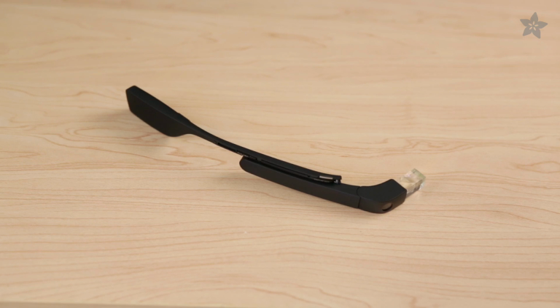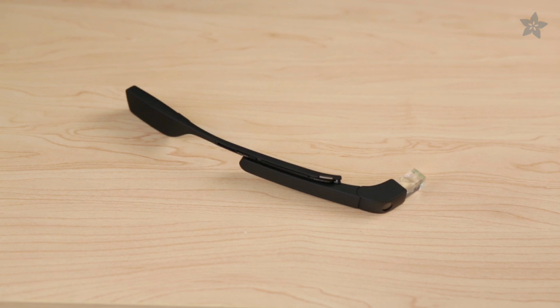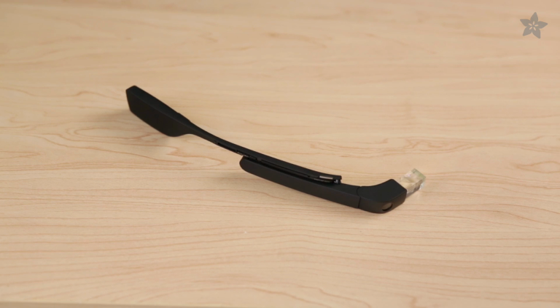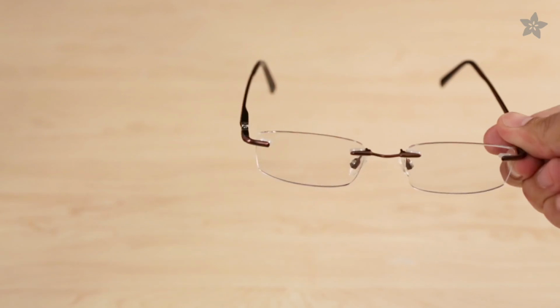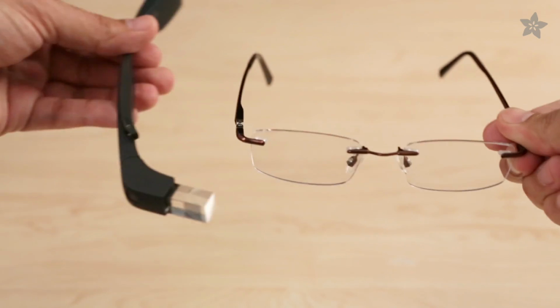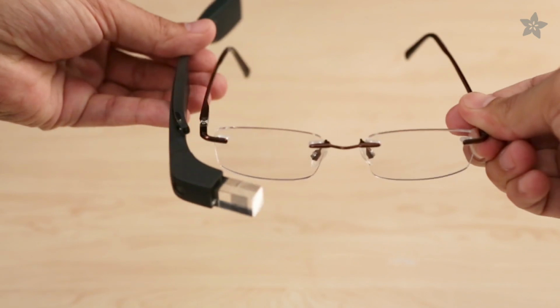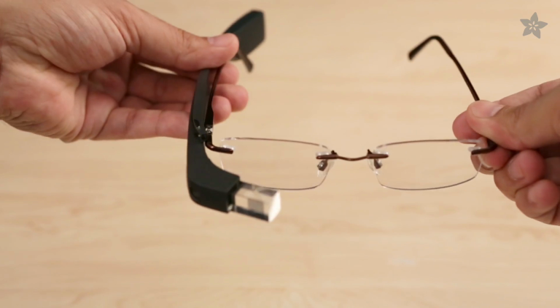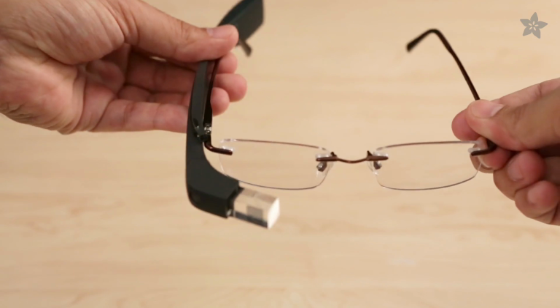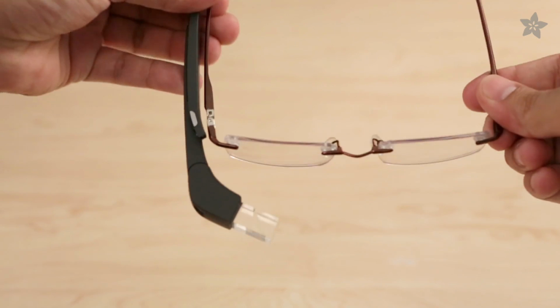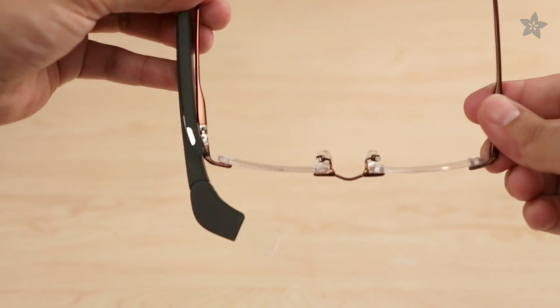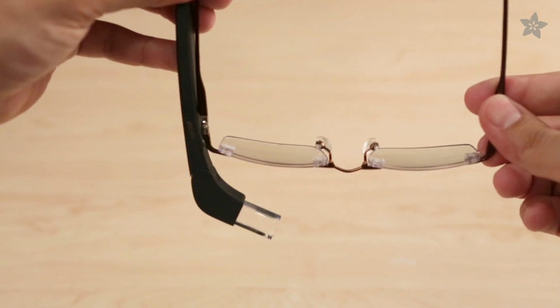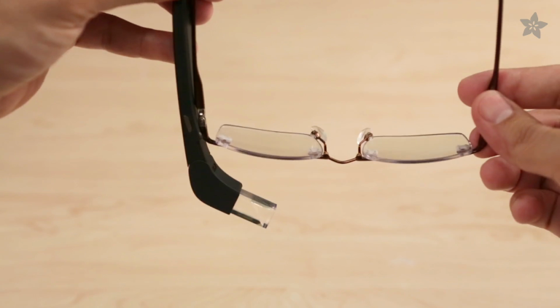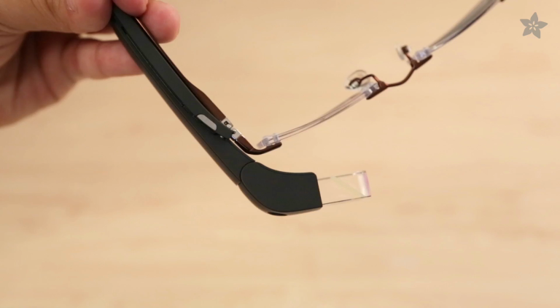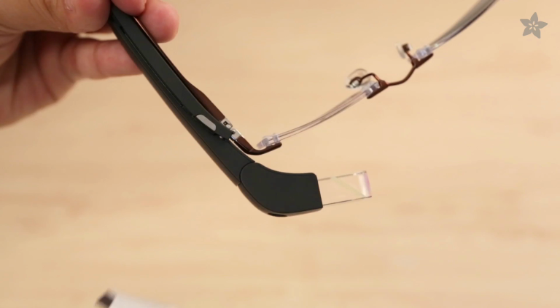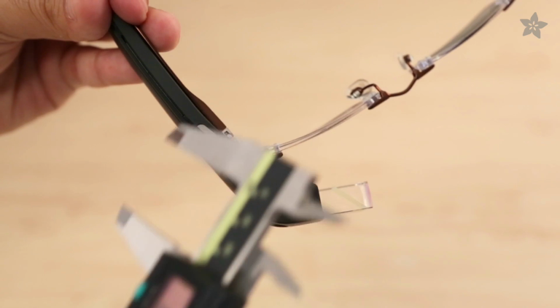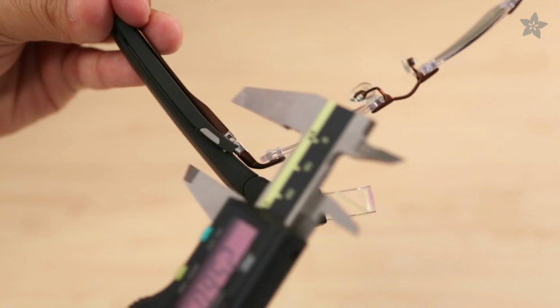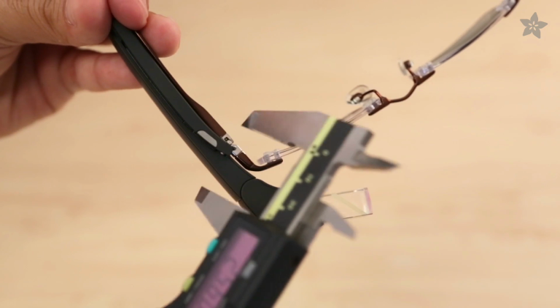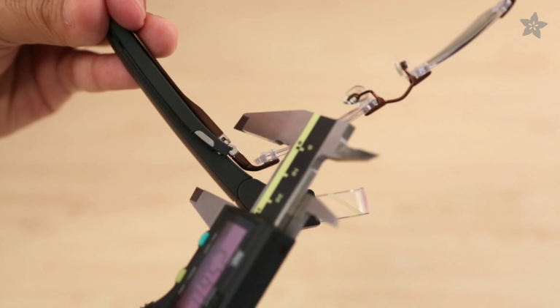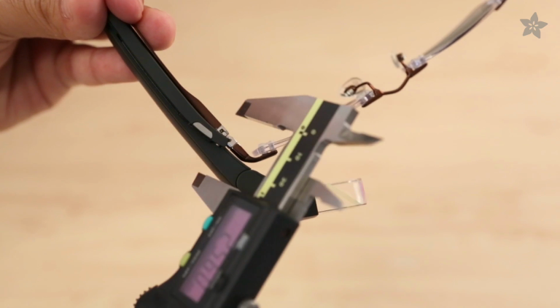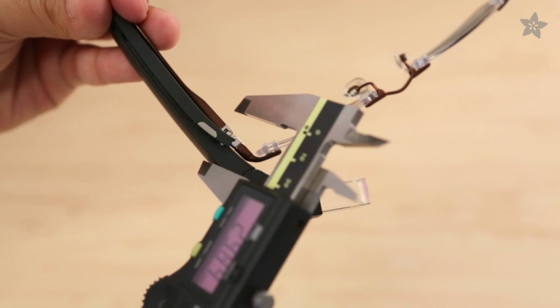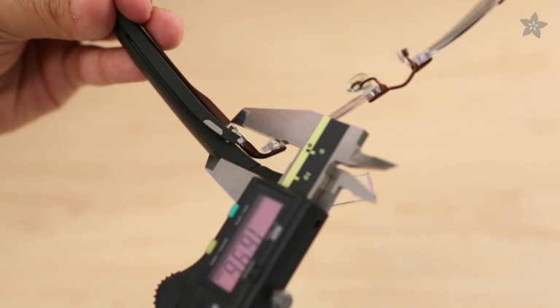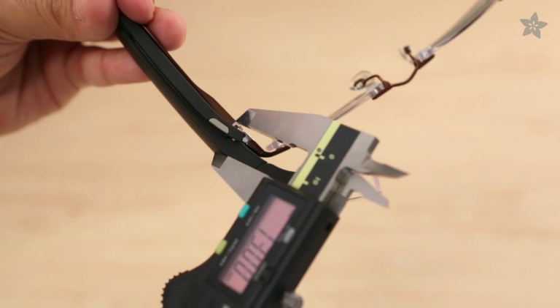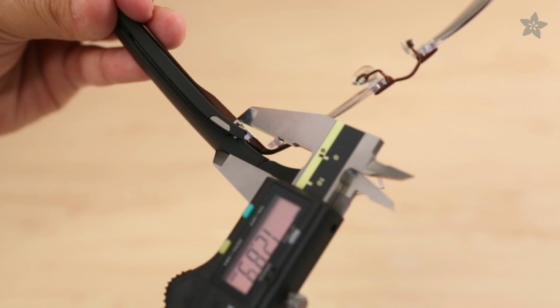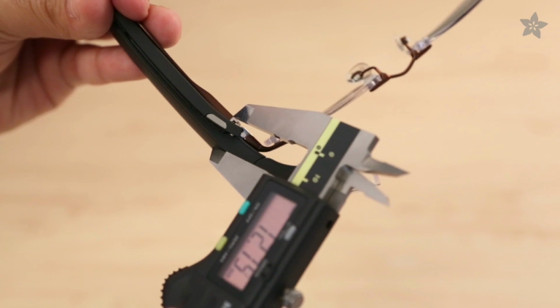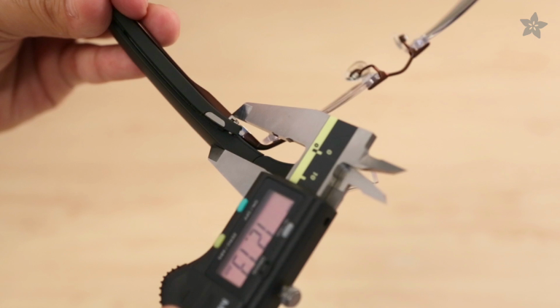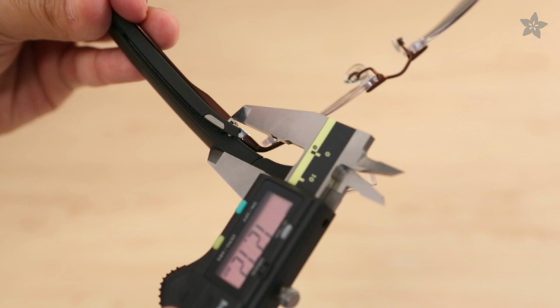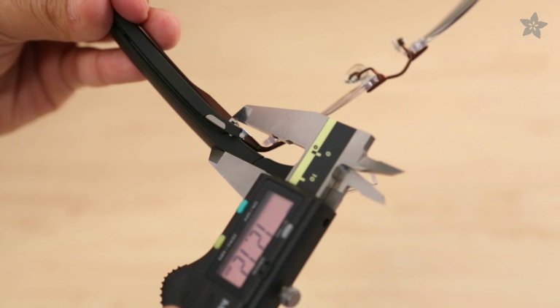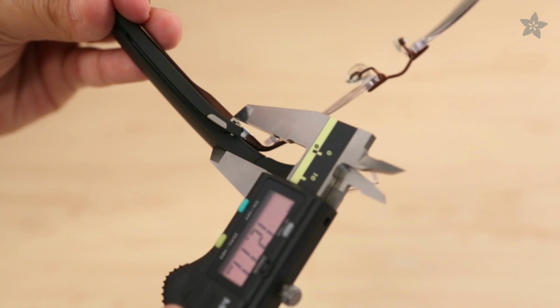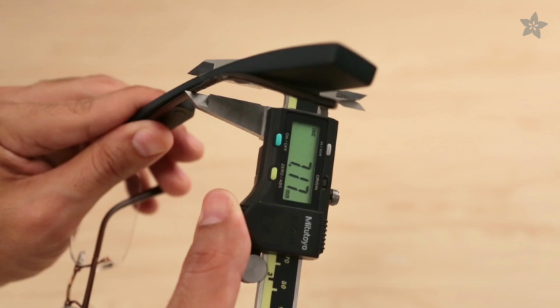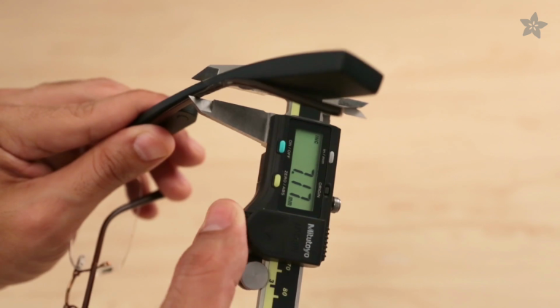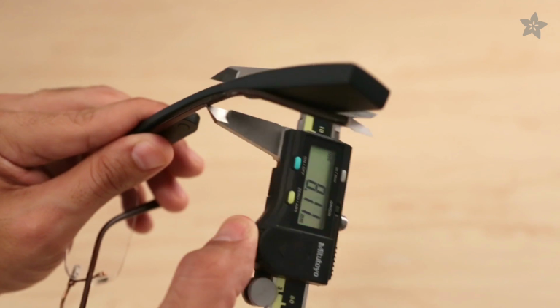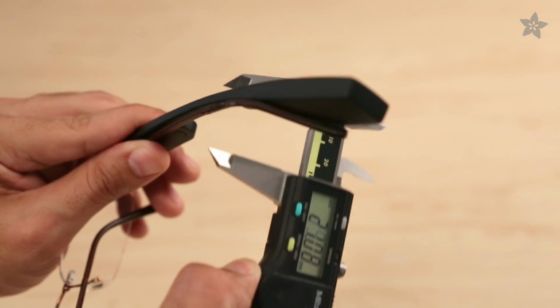Test fit the position of Glass on your frames. Every frame is different, so you'll need to measure these two areas for a custom fit.